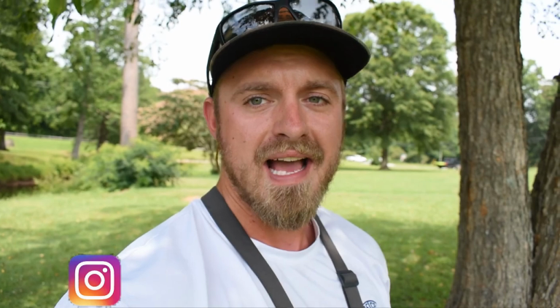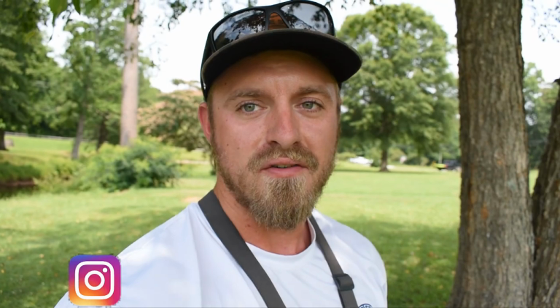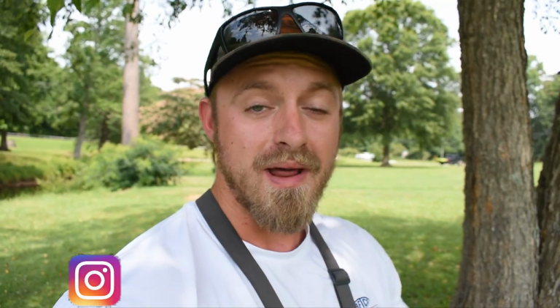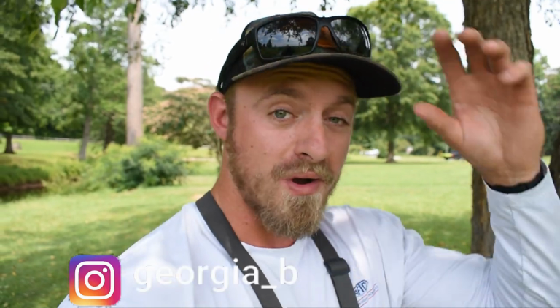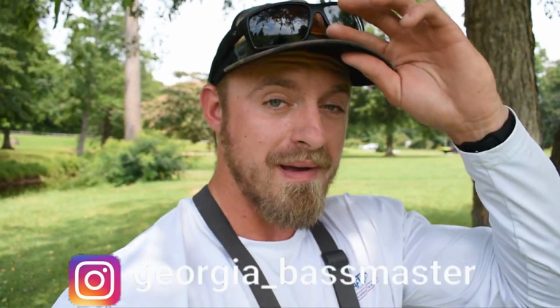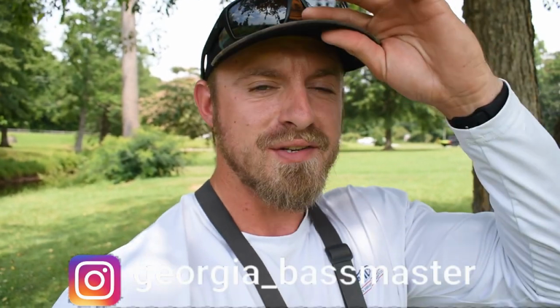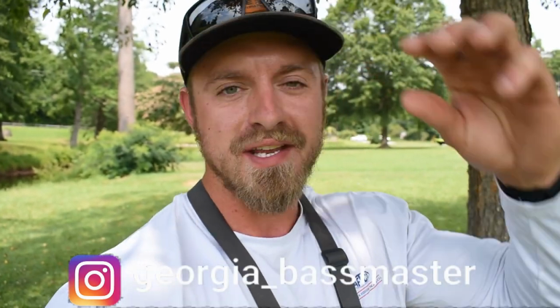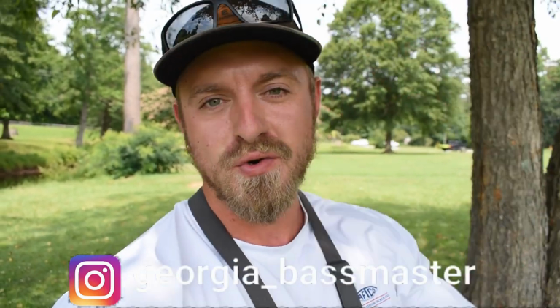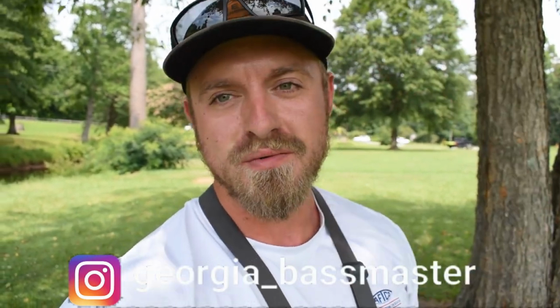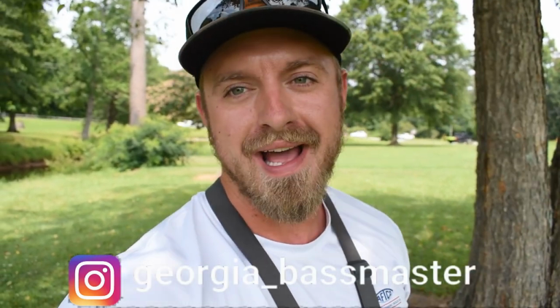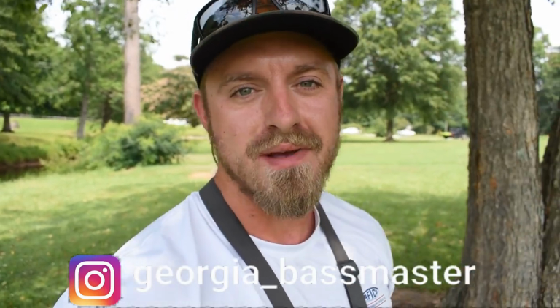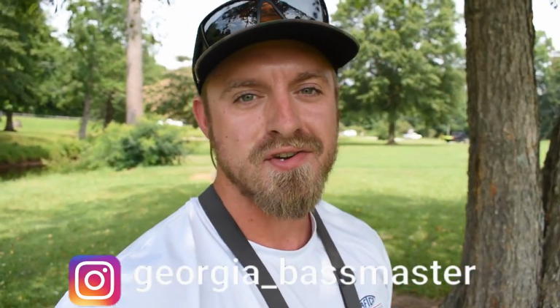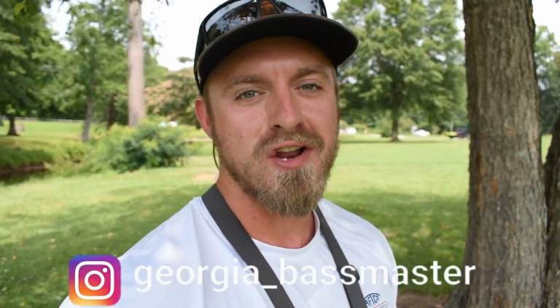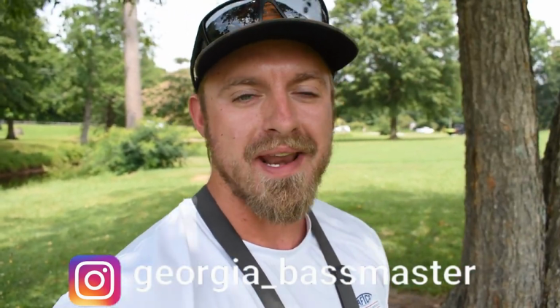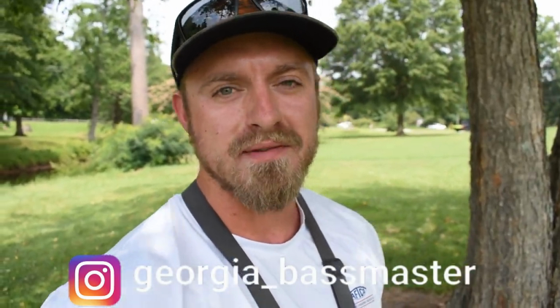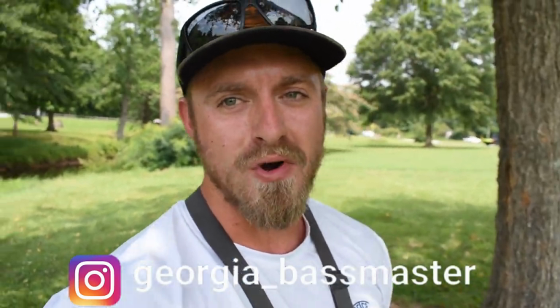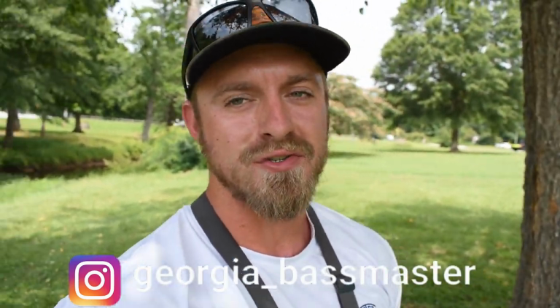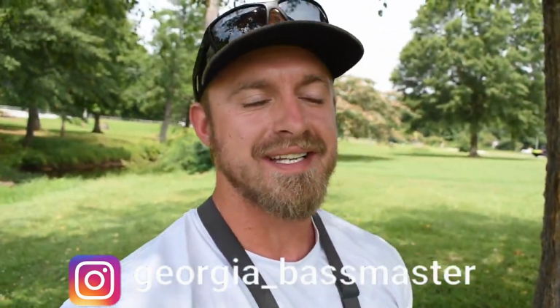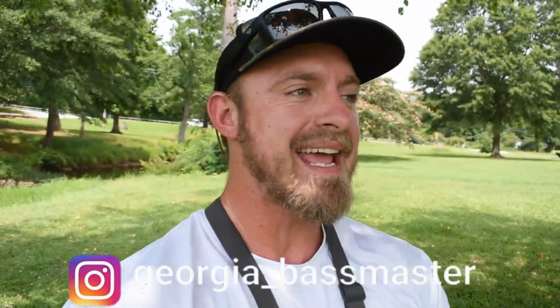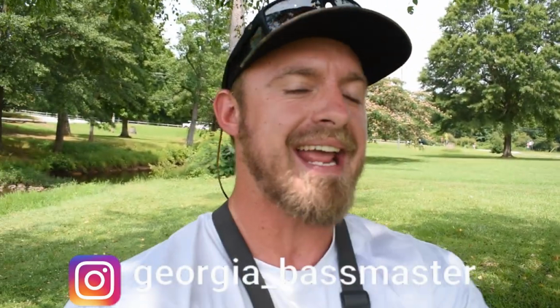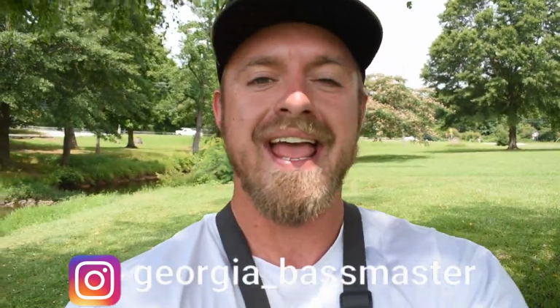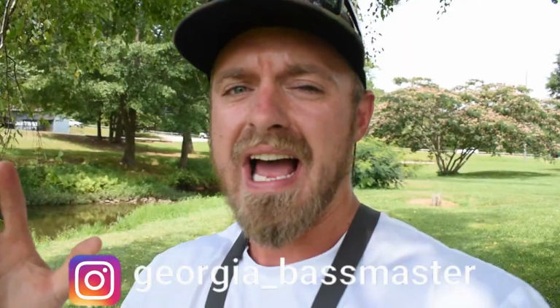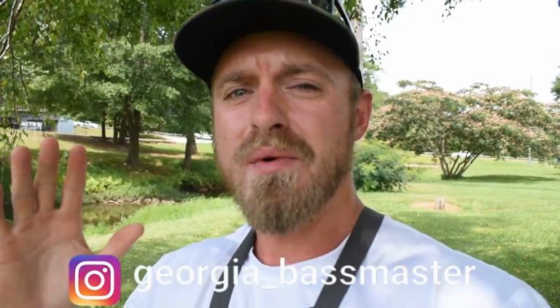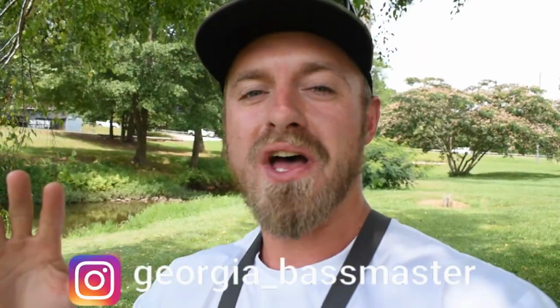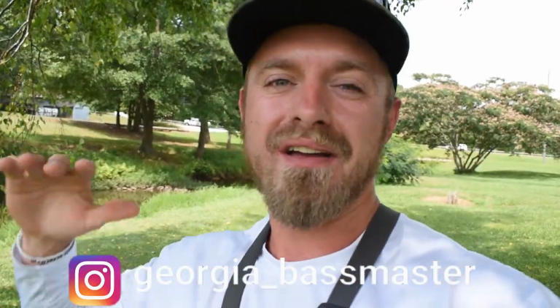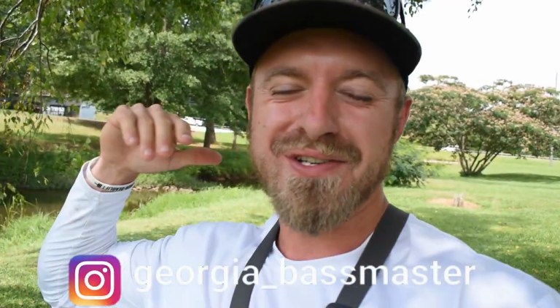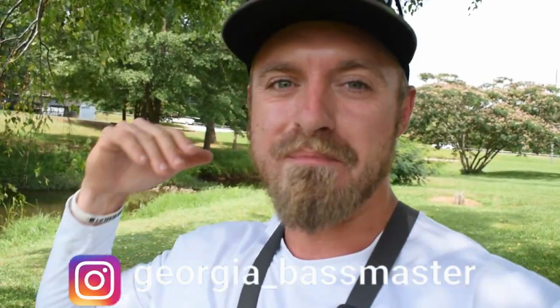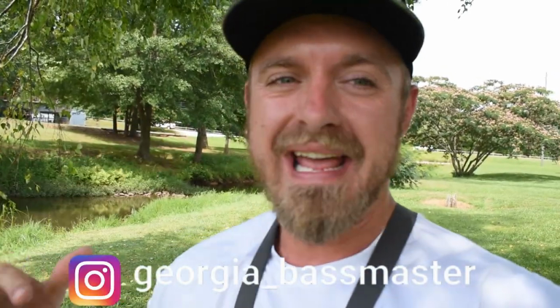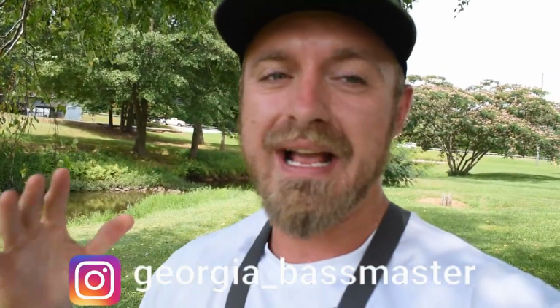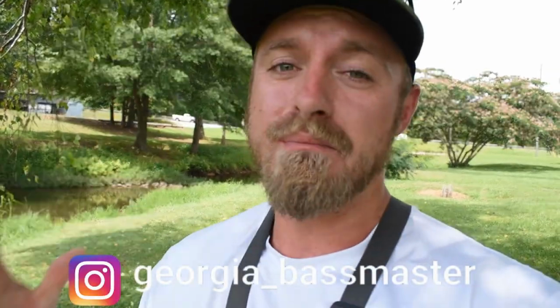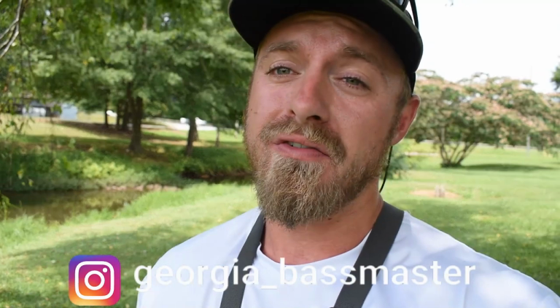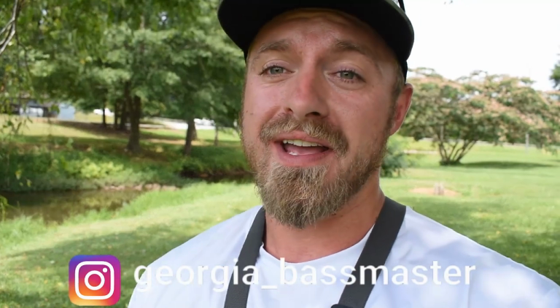Hello everybody, welcome back to the Georgia Bassmaster channel. My name is Marshall. Today I'm on the hunt for some big bowfin.